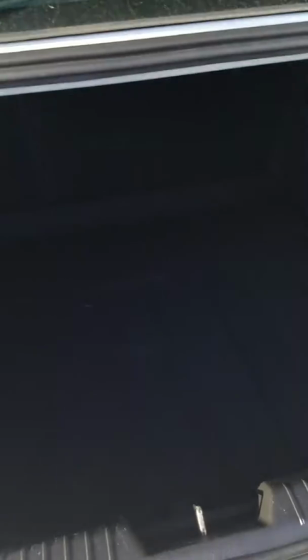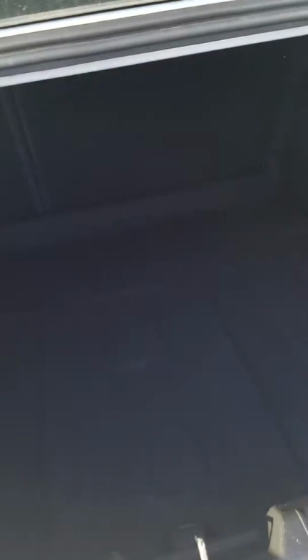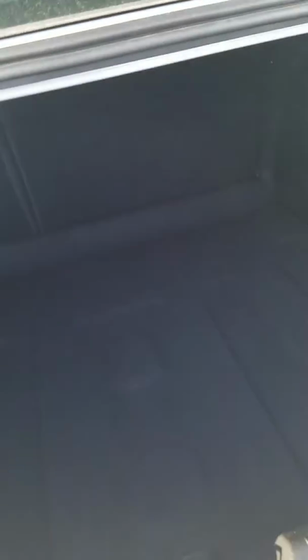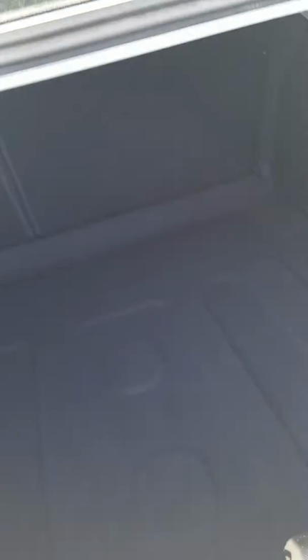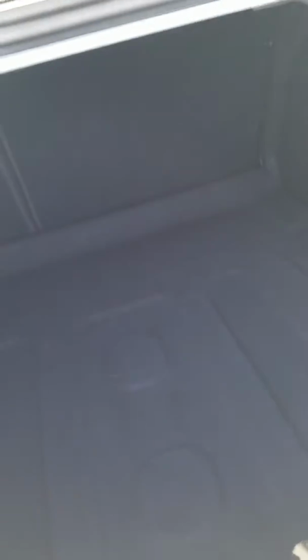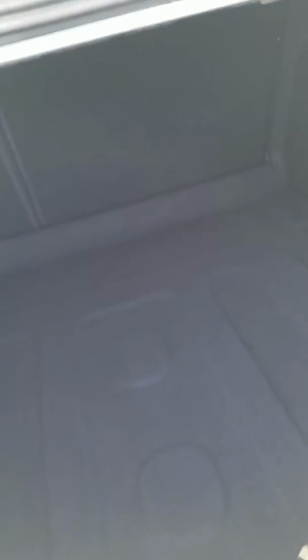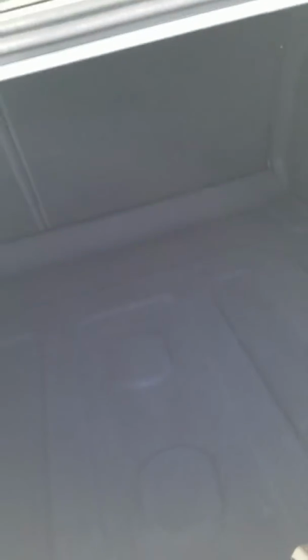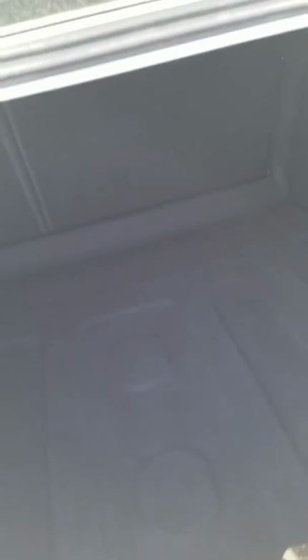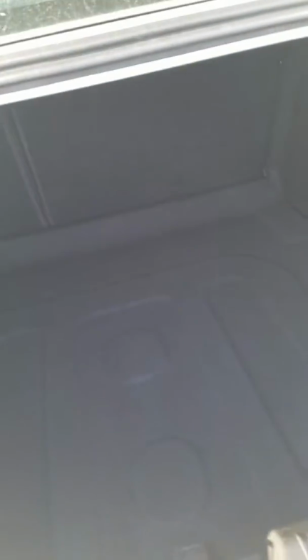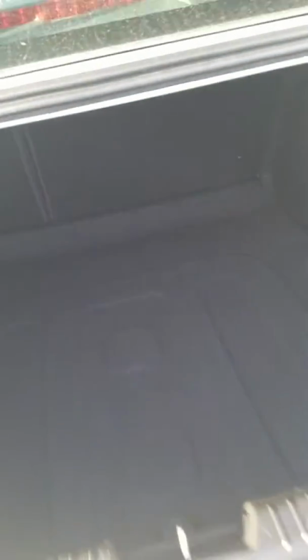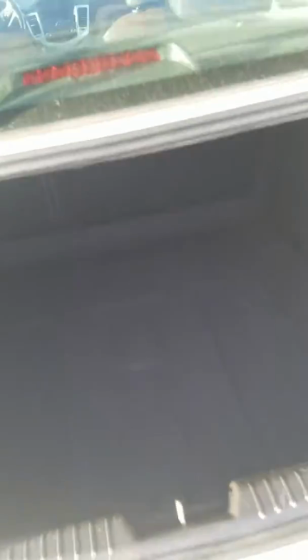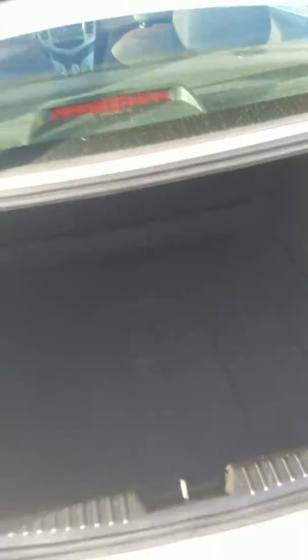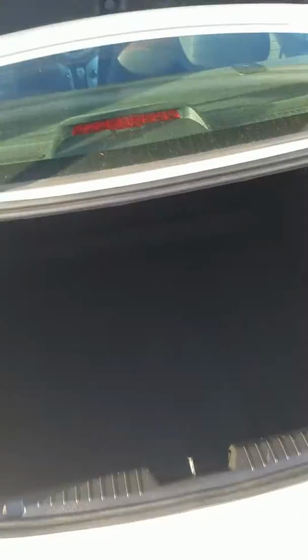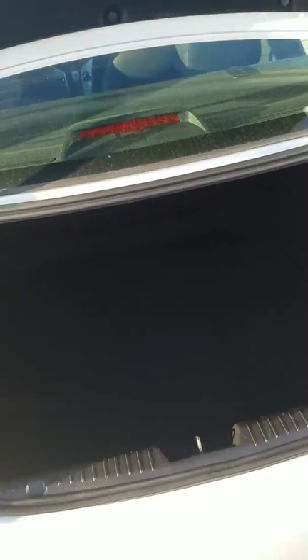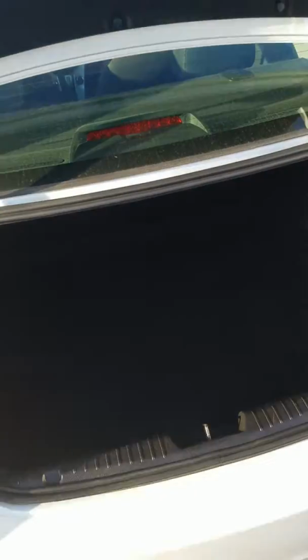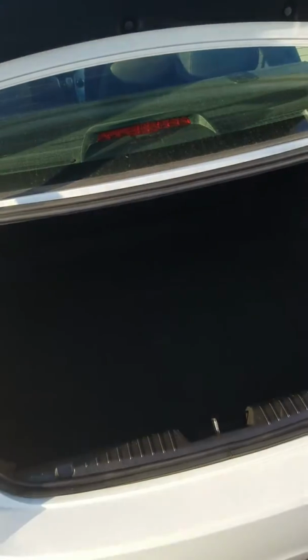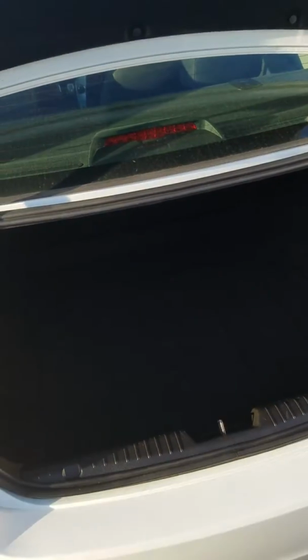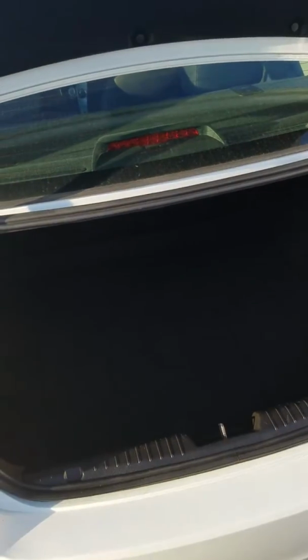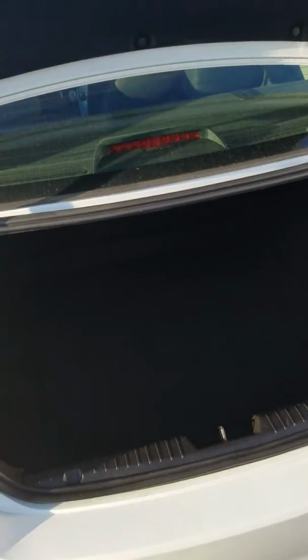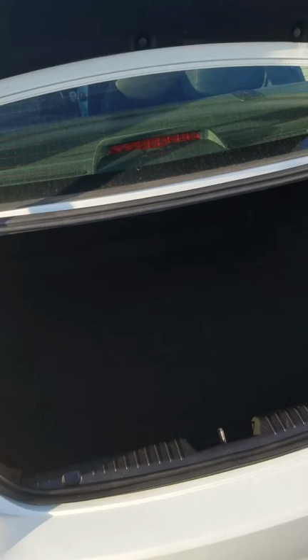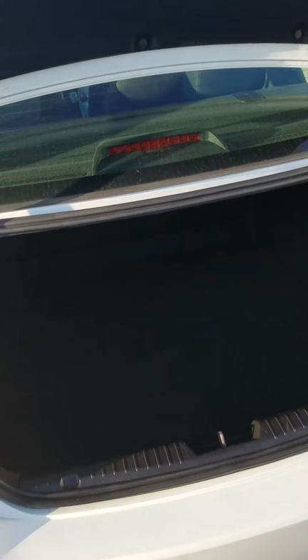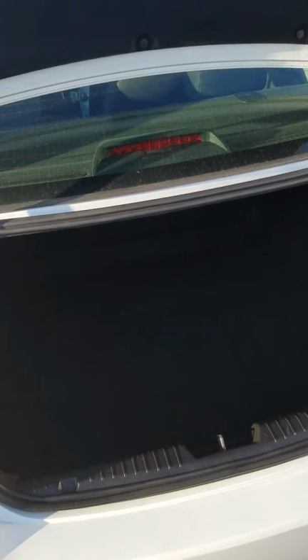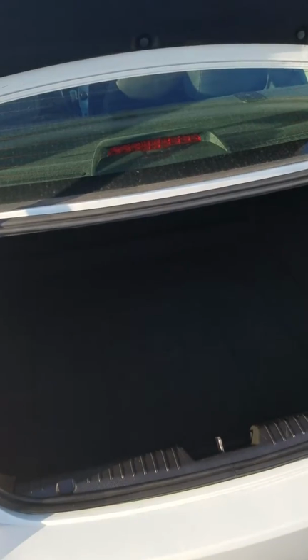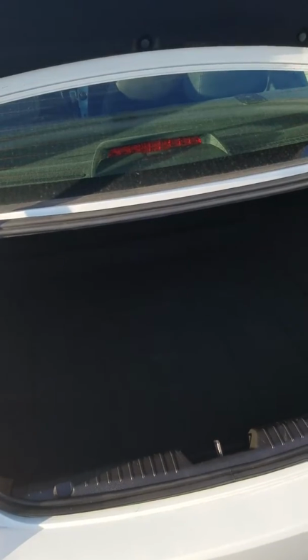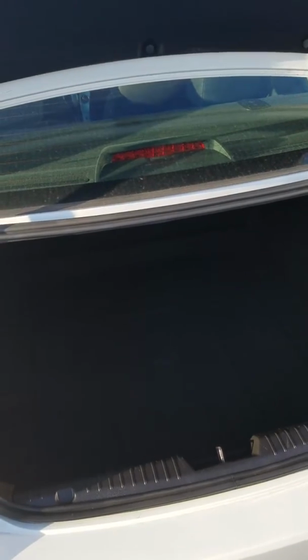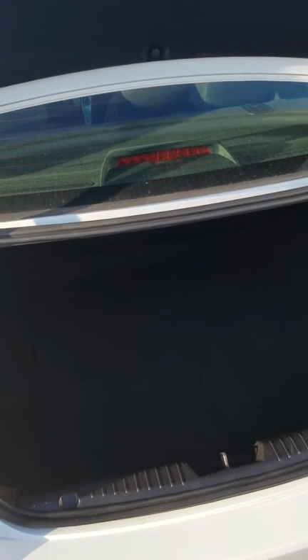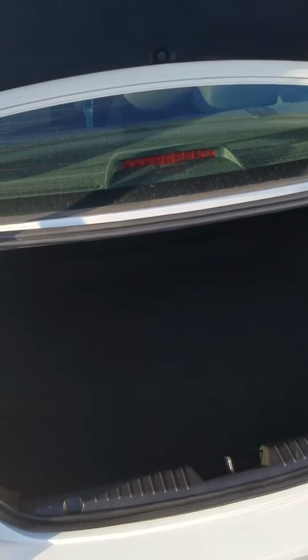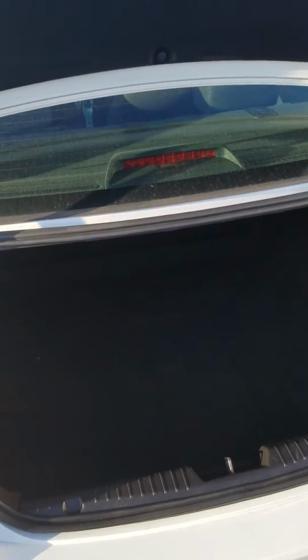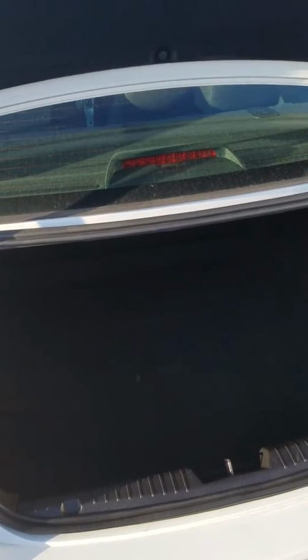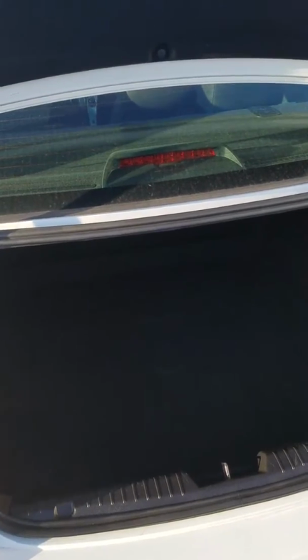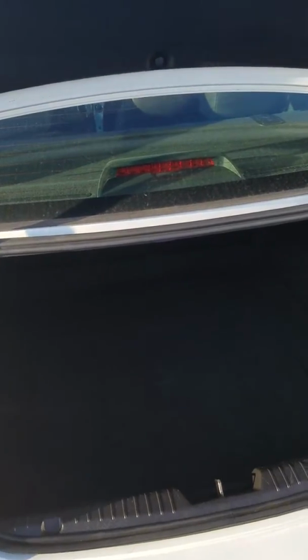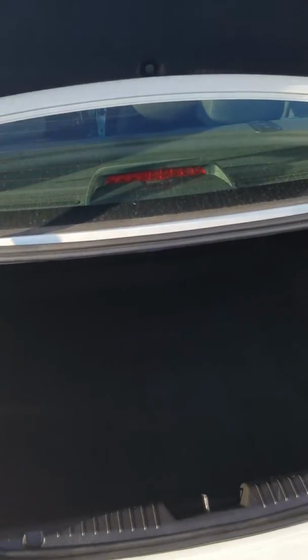The trunk — it has a very large trunk. Plenty of room in there for pretty much whatever you'd need.